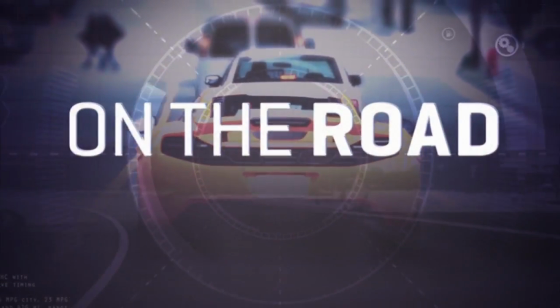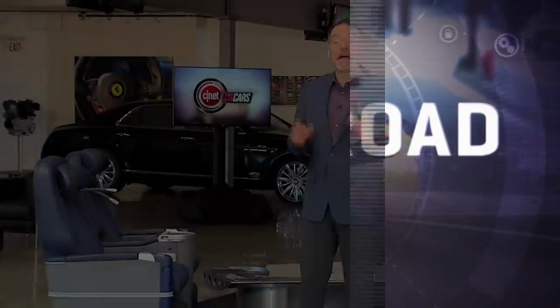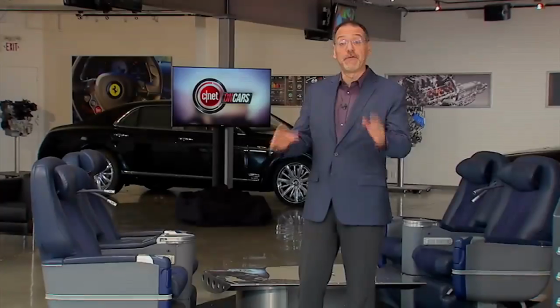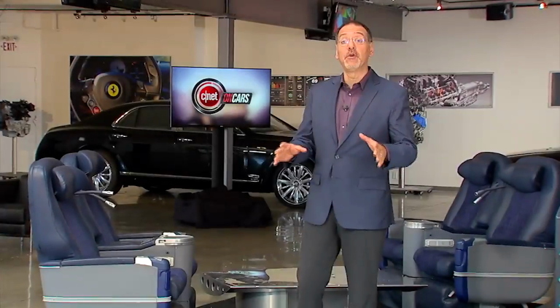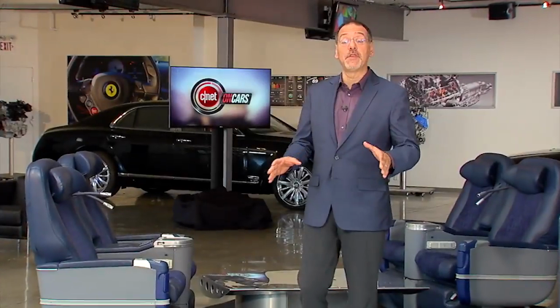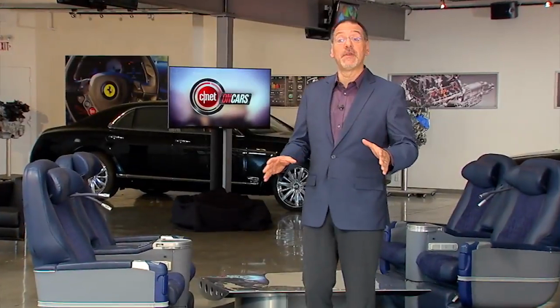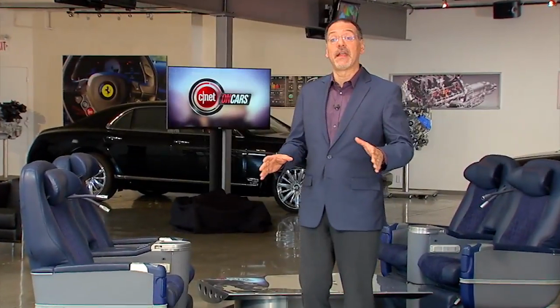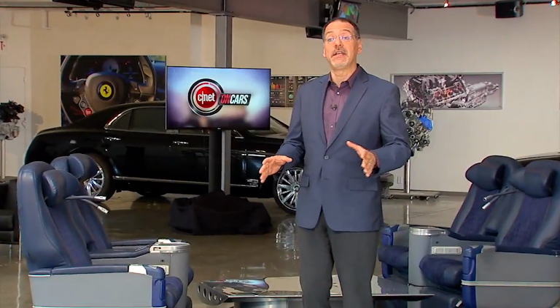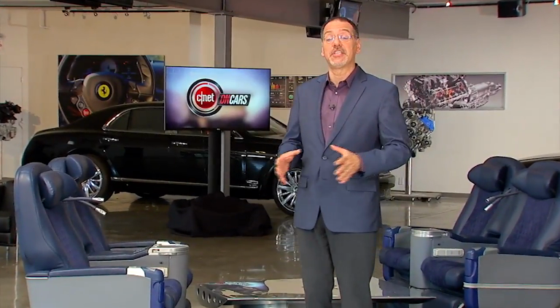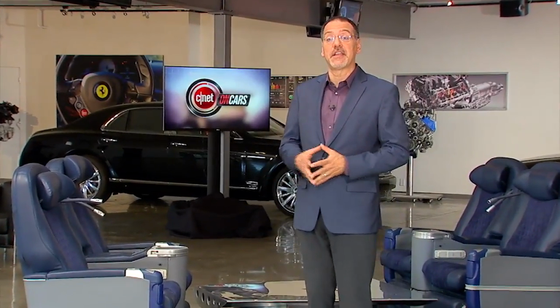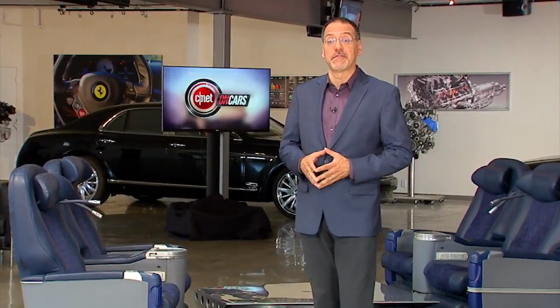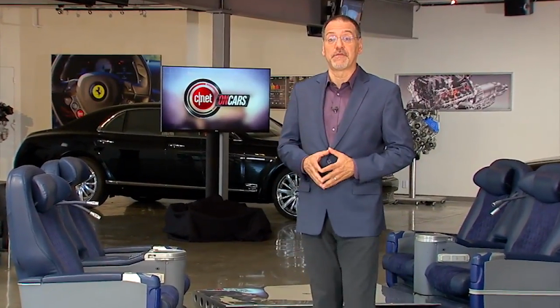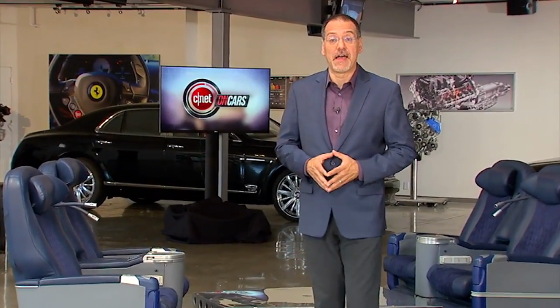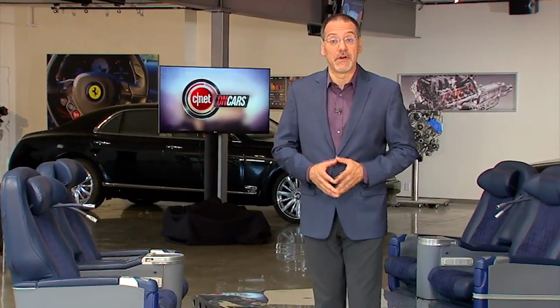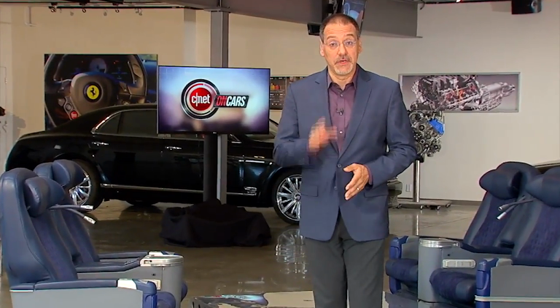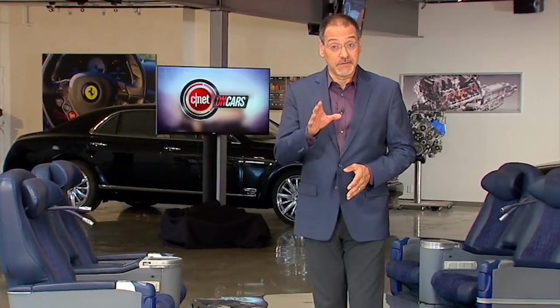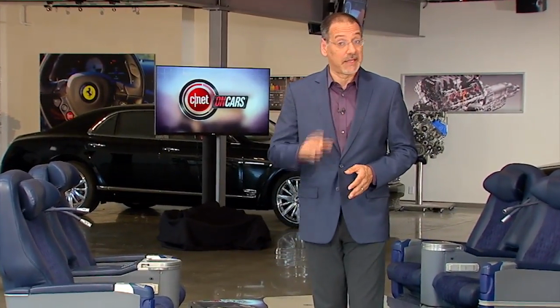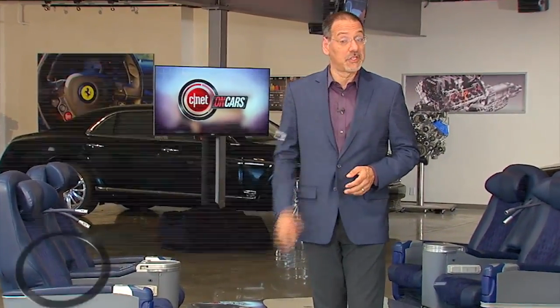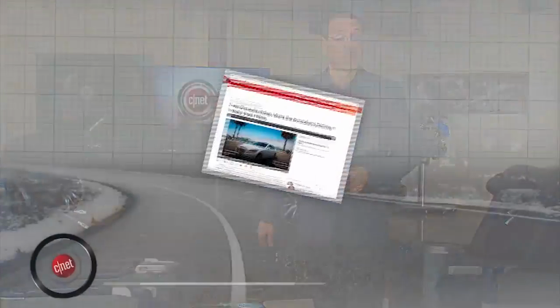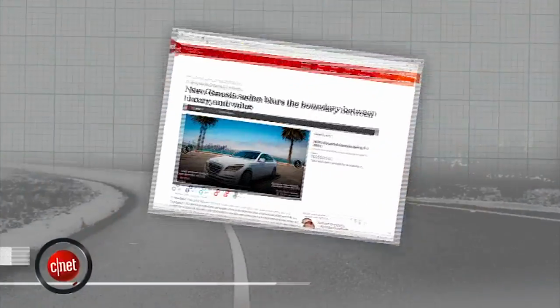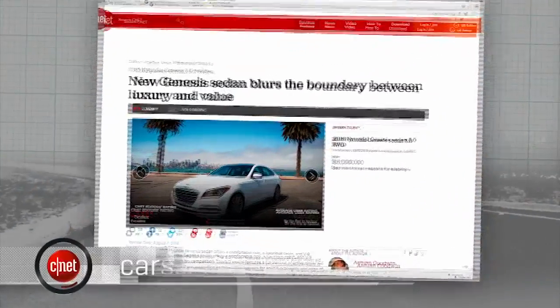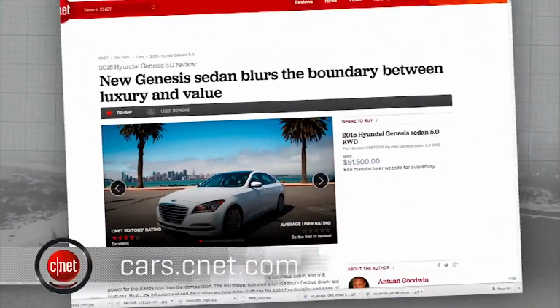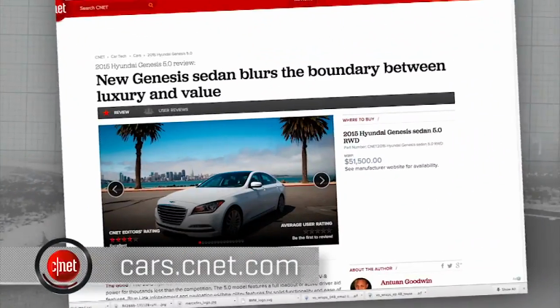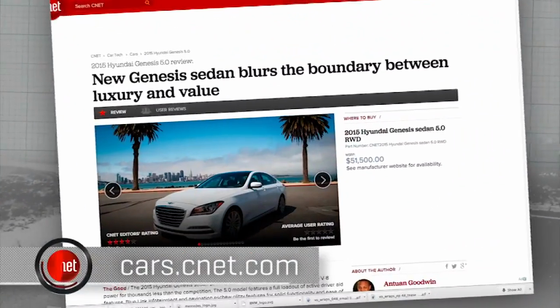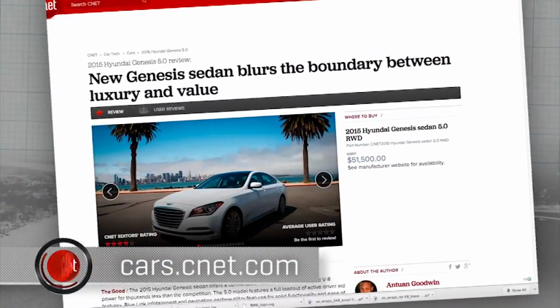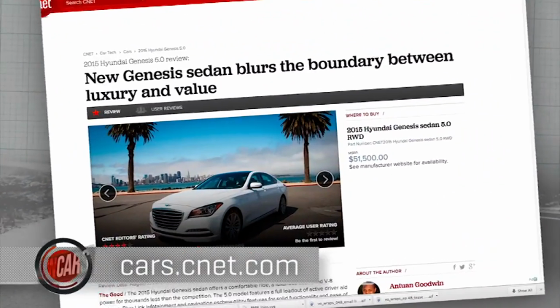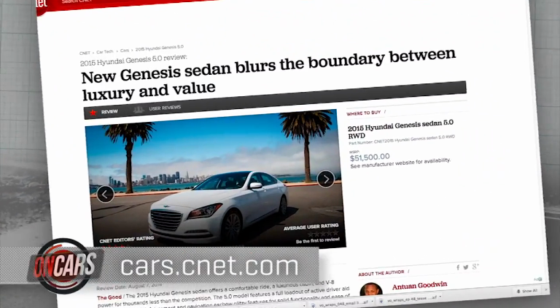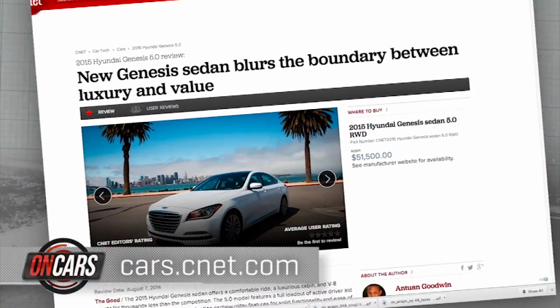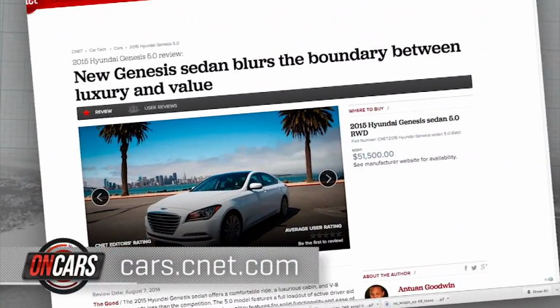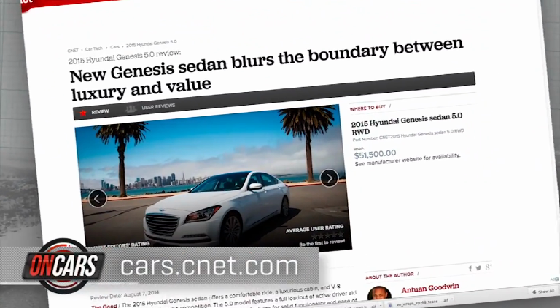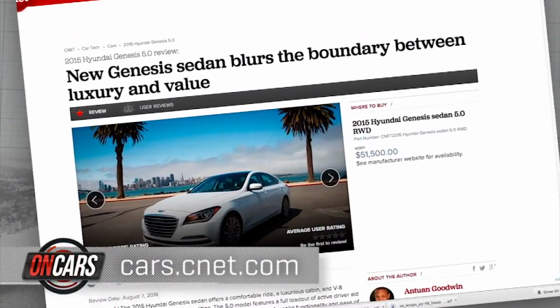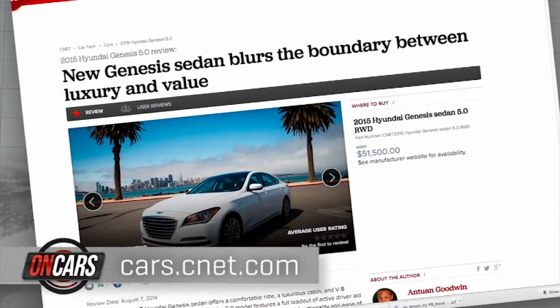Find the full review on the new second-generation Hyundai Genesis 5.0 at cars.cnet.com.